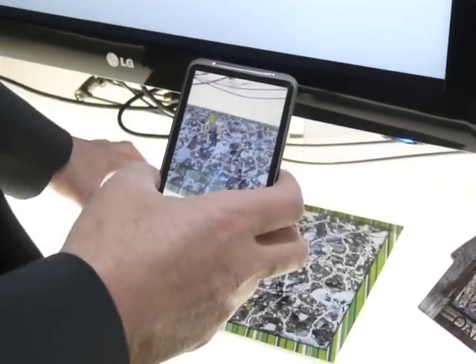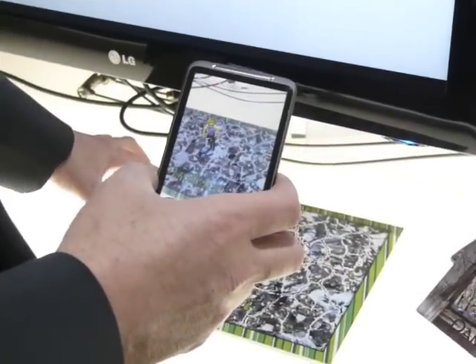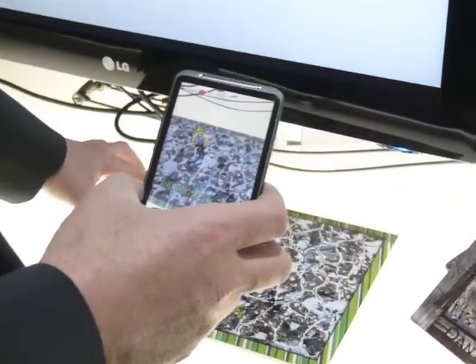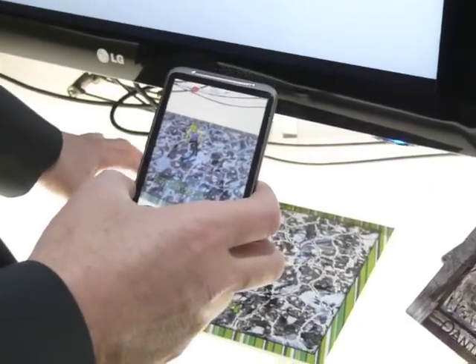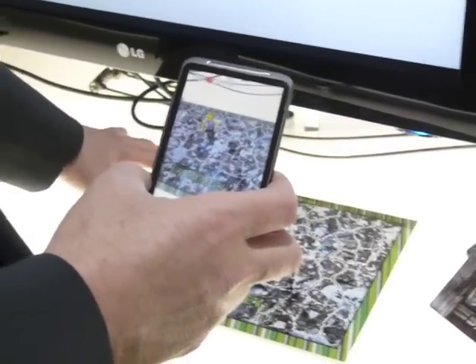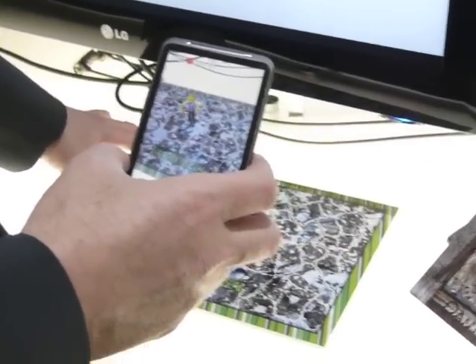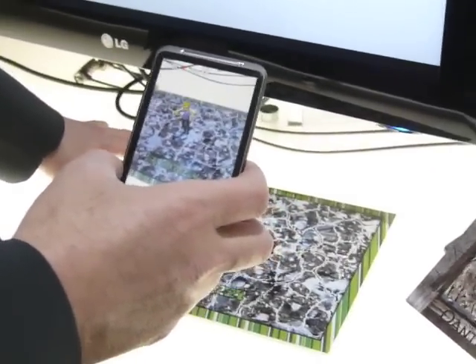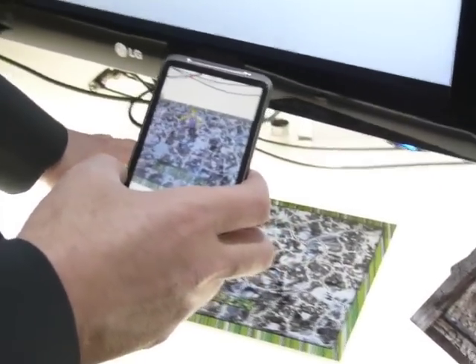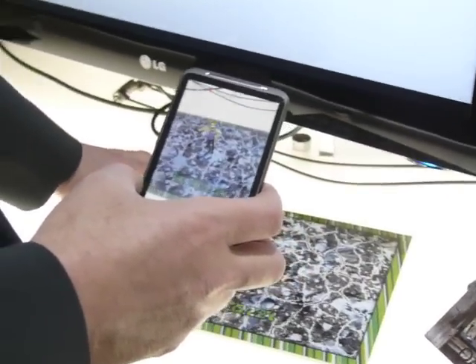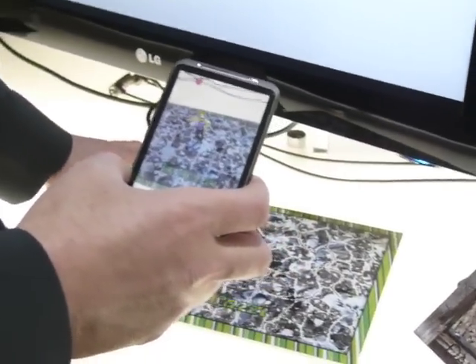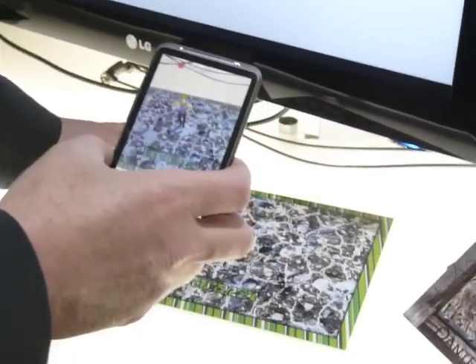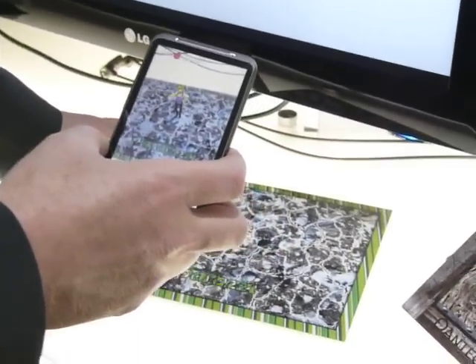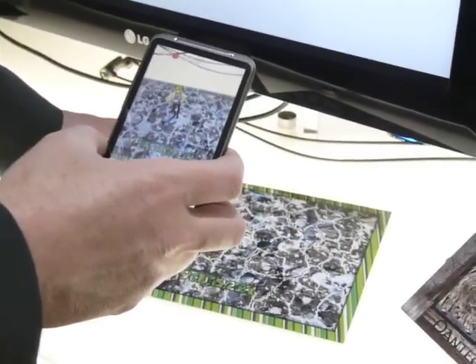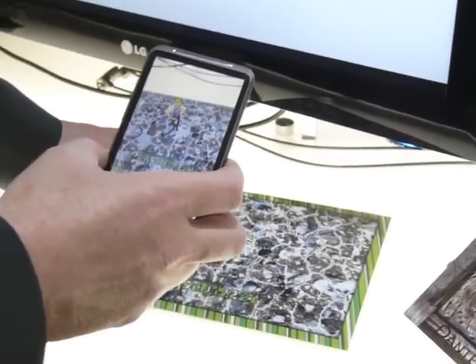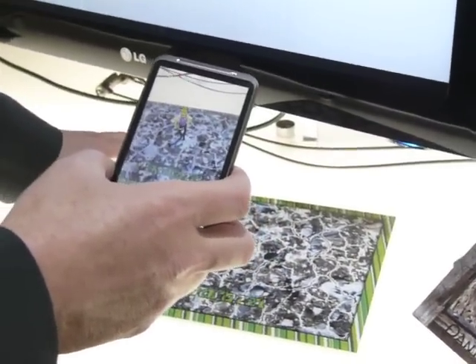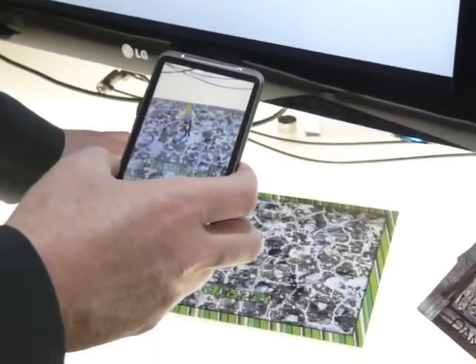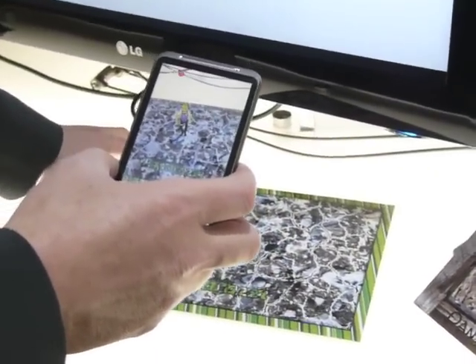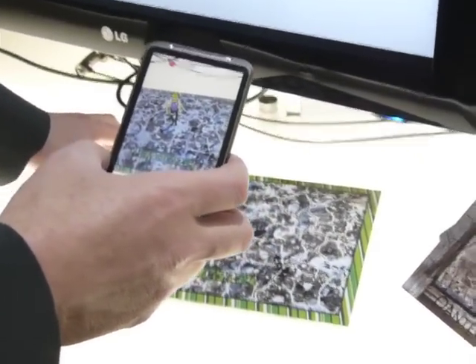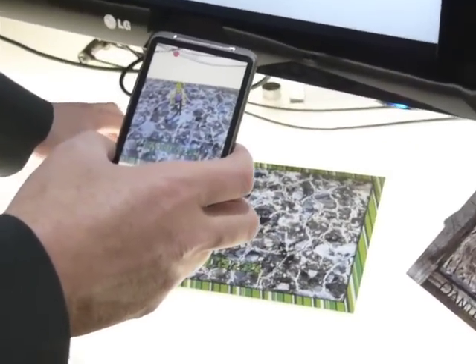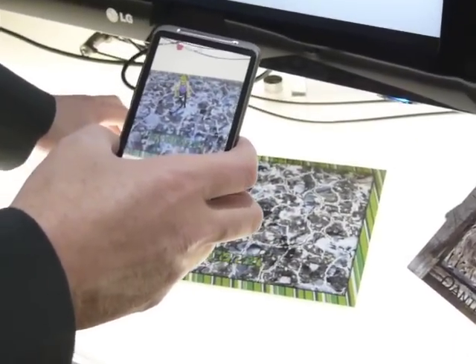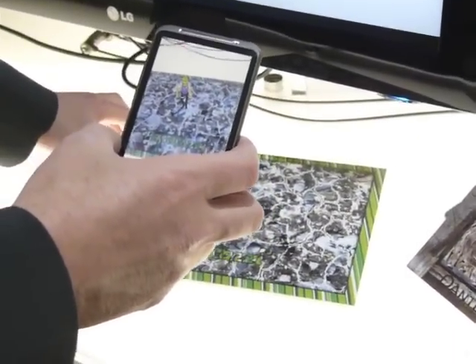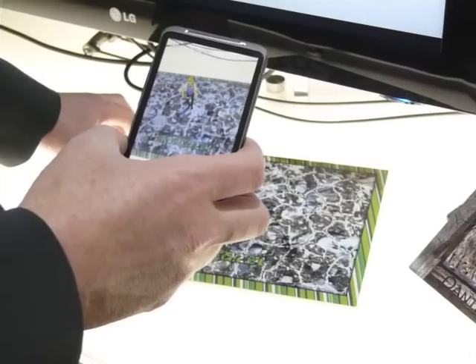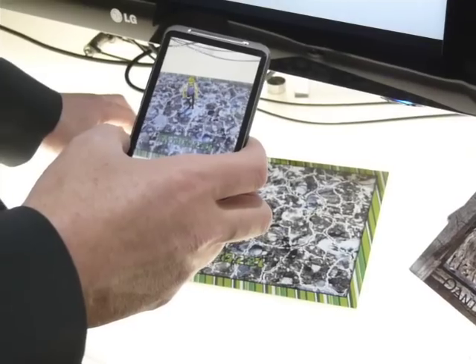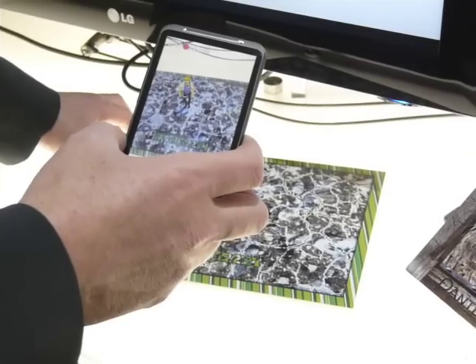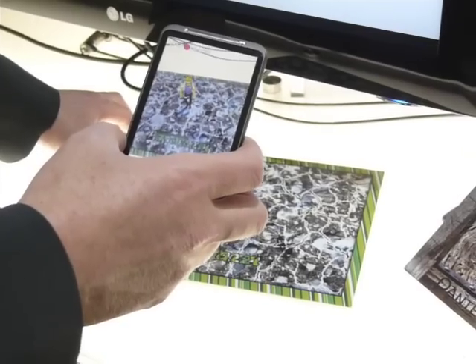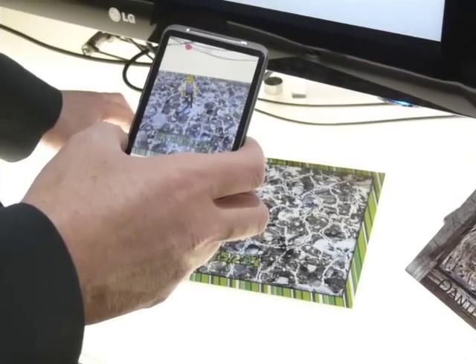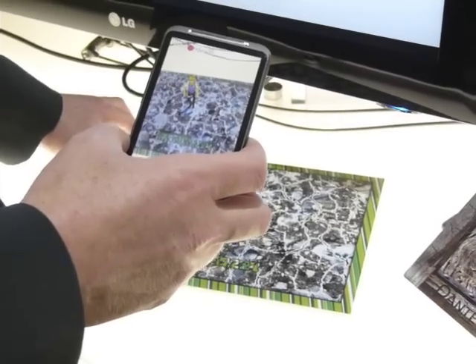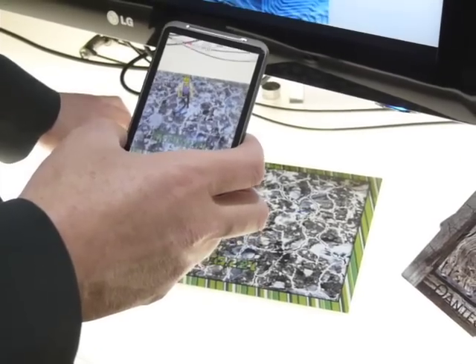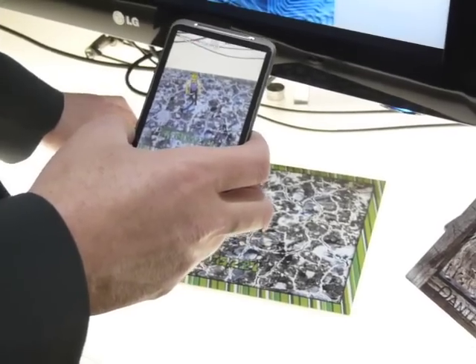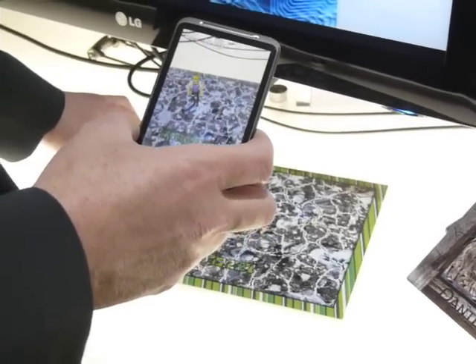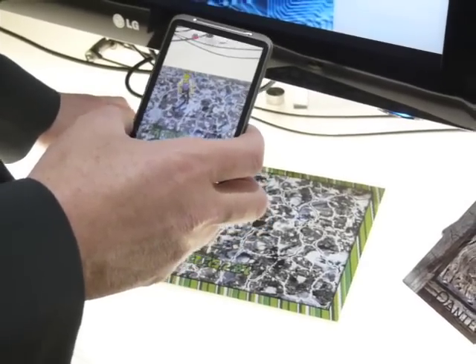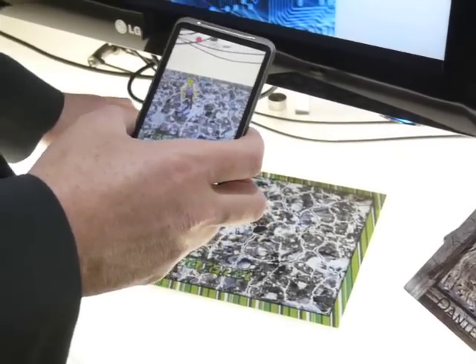We have an SDK available. It's in beta at the moment, but in a few weeks it will be final and it's free — everybody can download it.